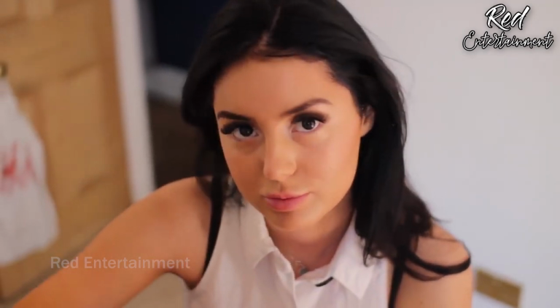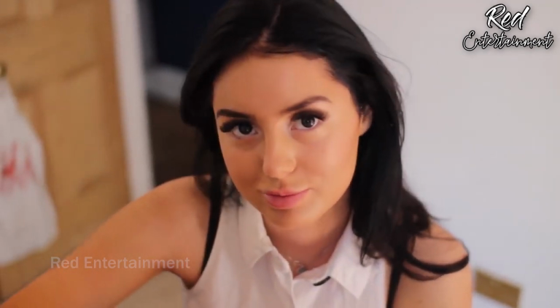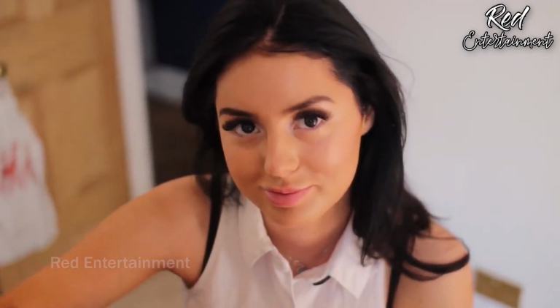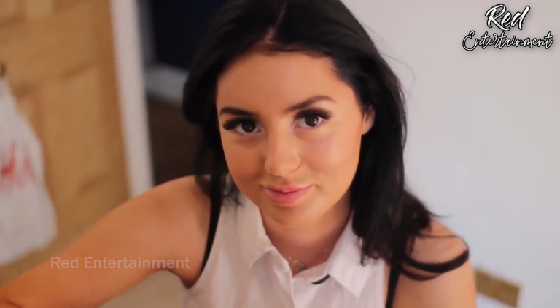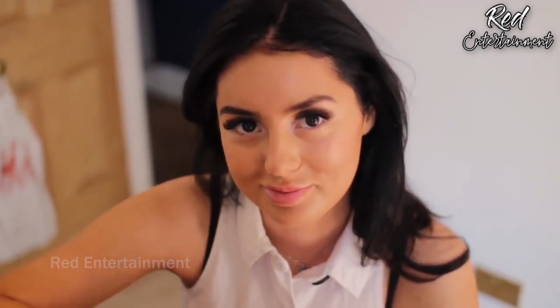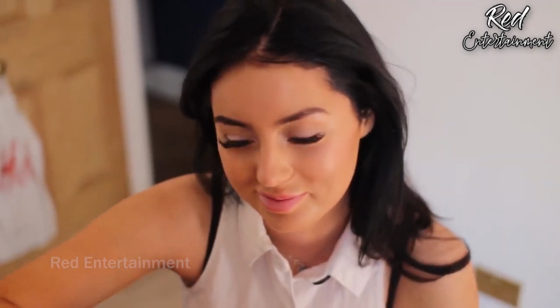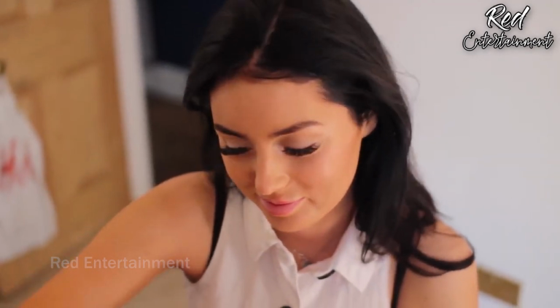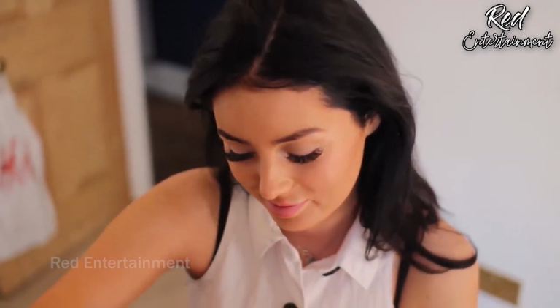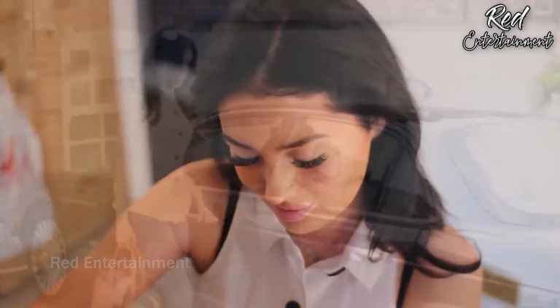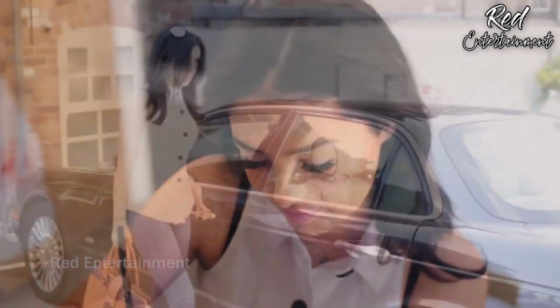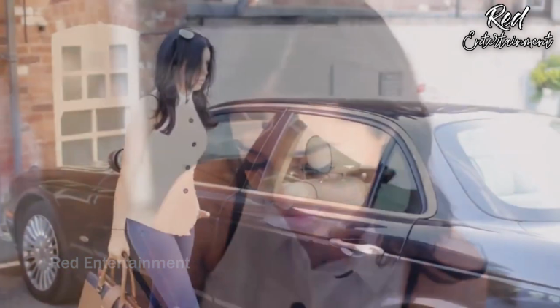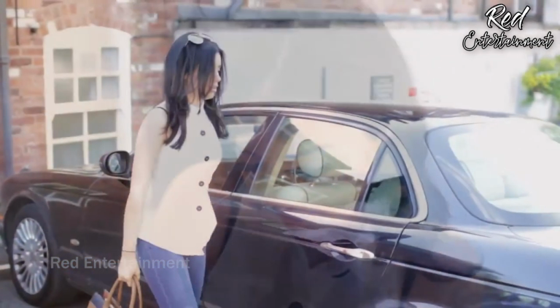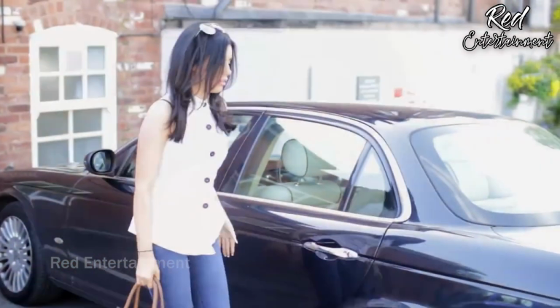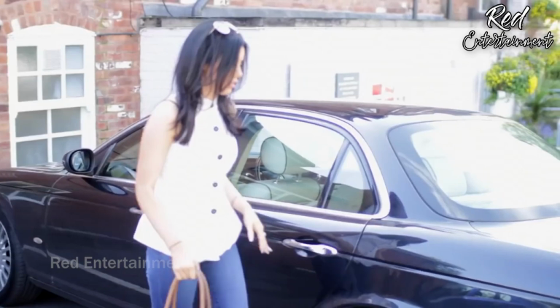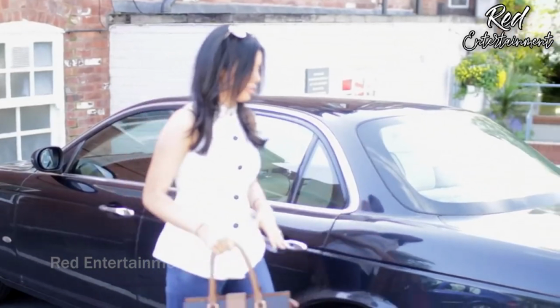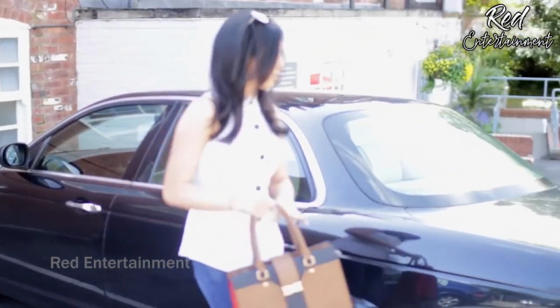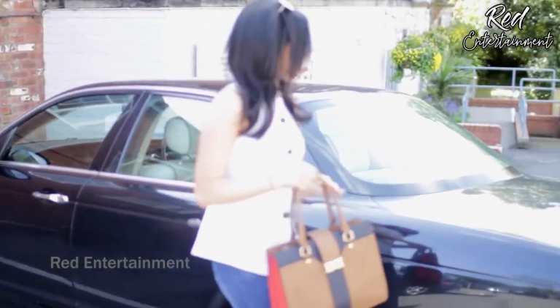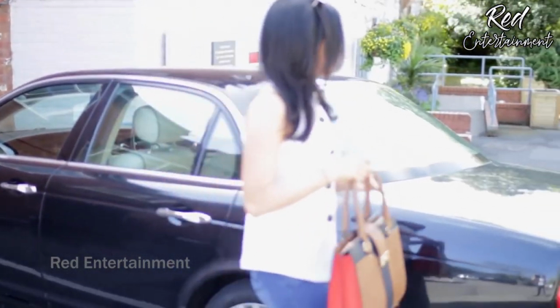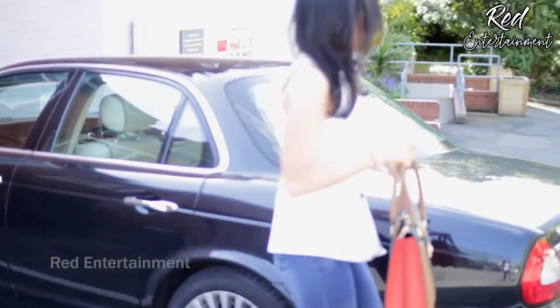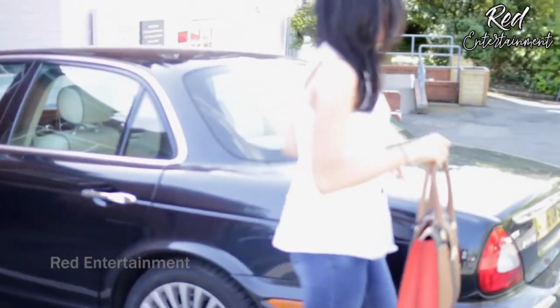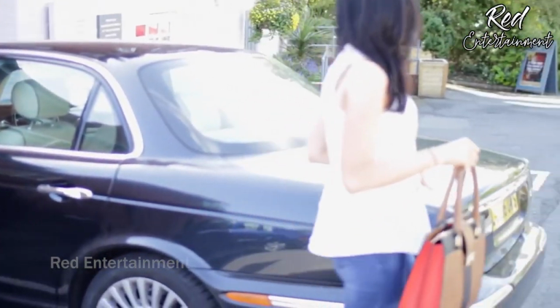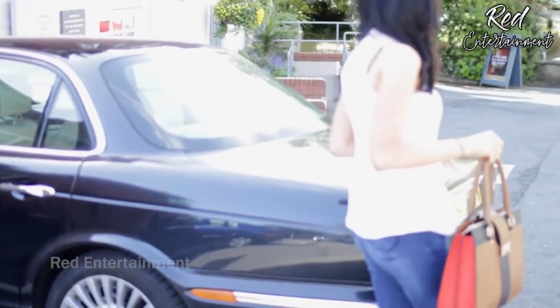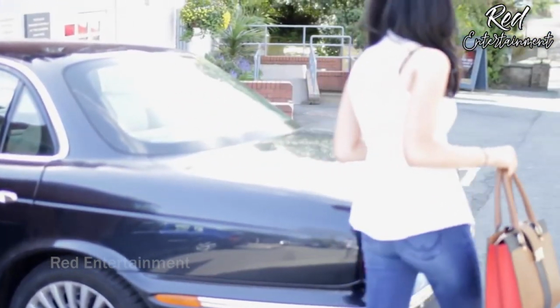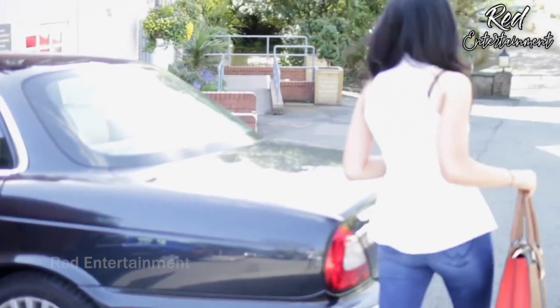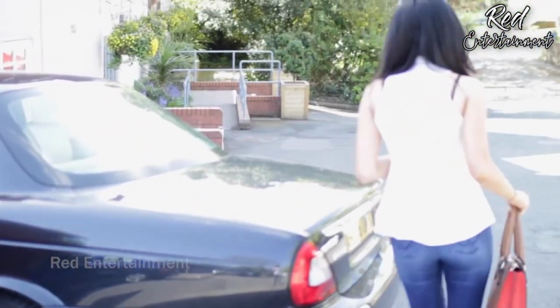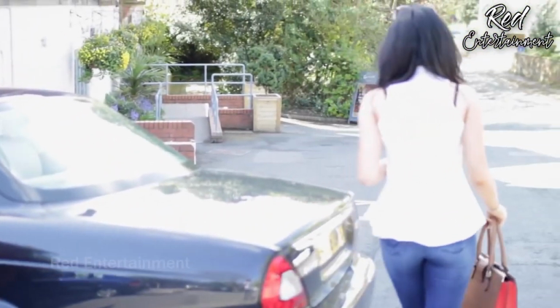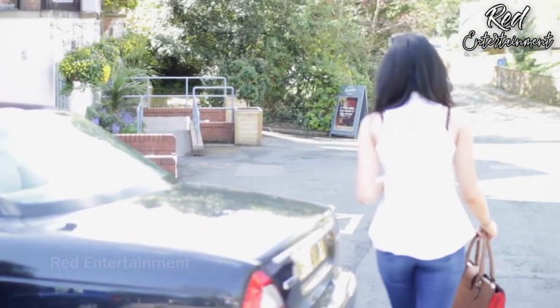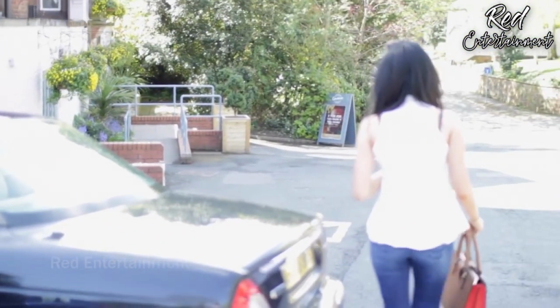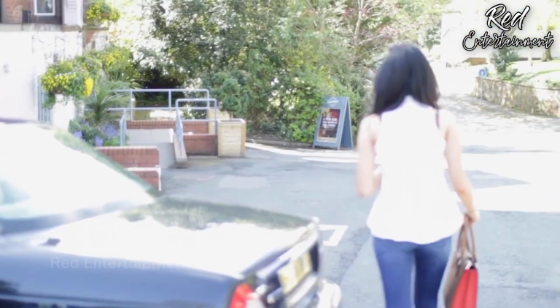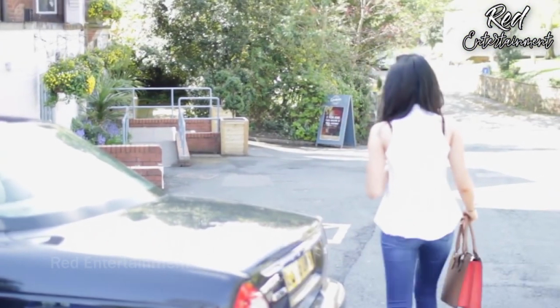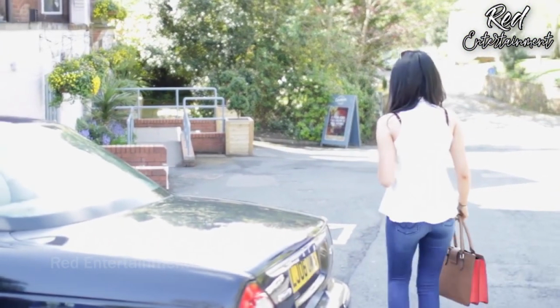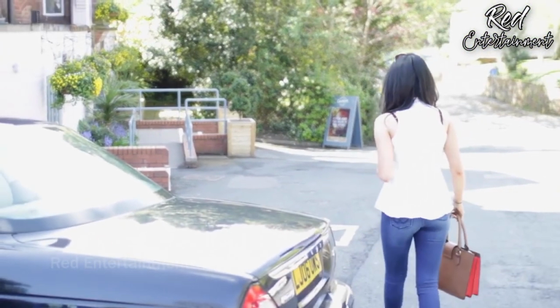Once I was done with my makeup I just headed out in the car to go and get some breakfast, and that is it for my morning routine. I hope you enjoyed!